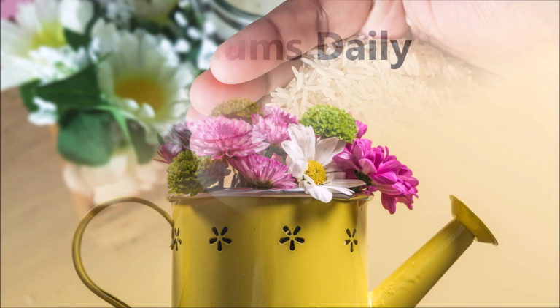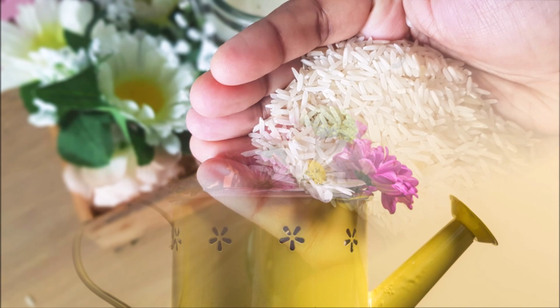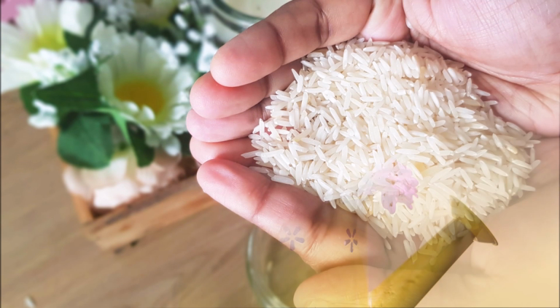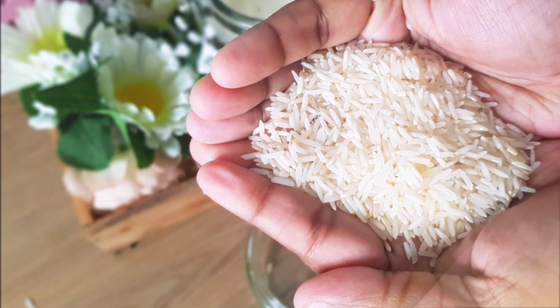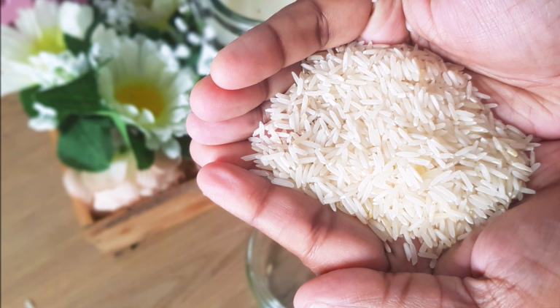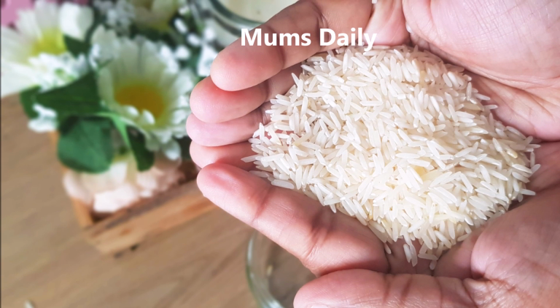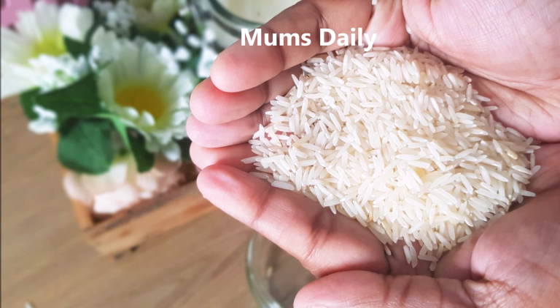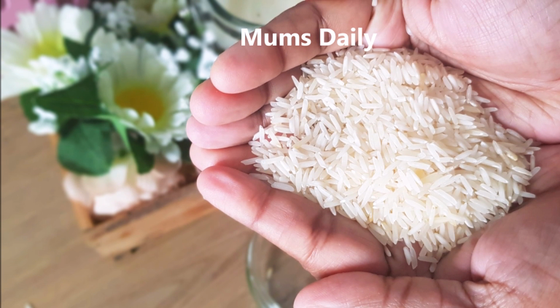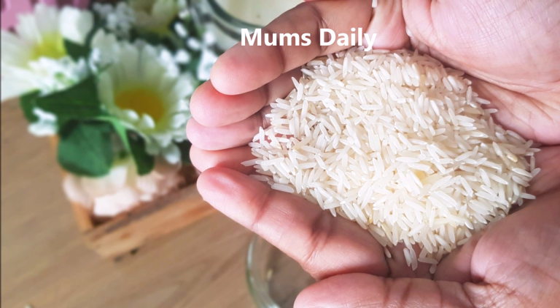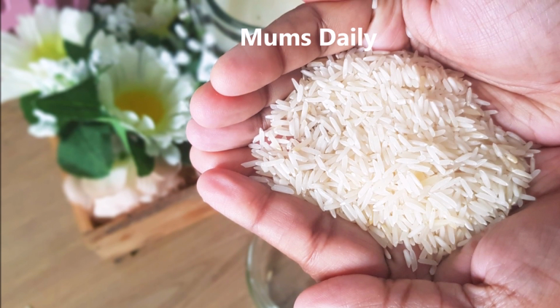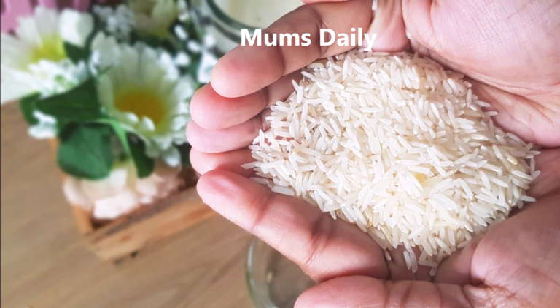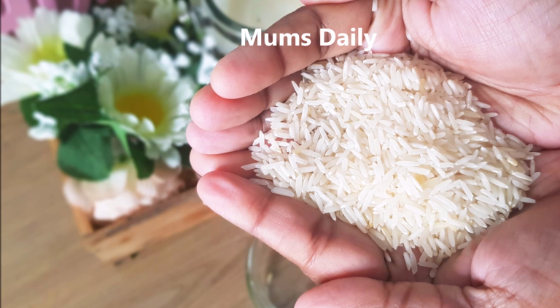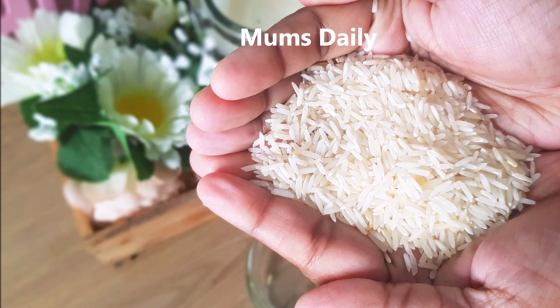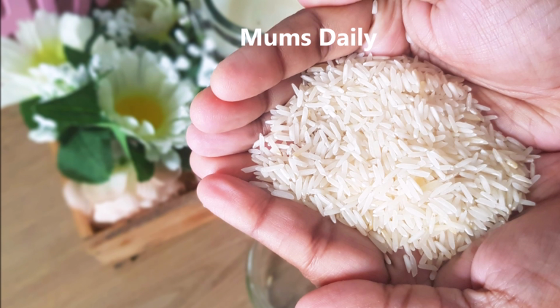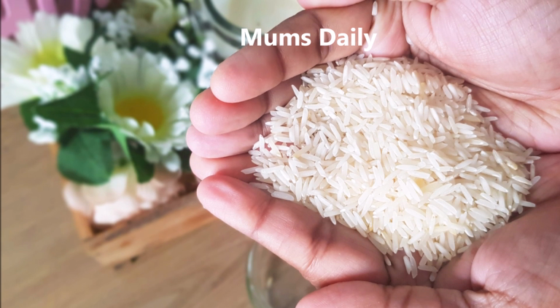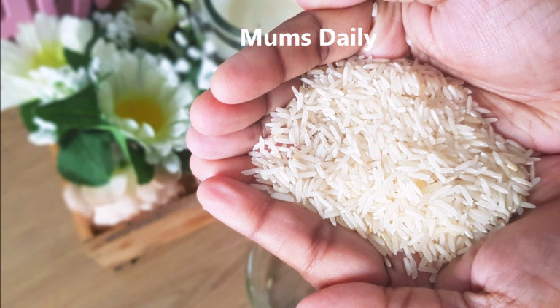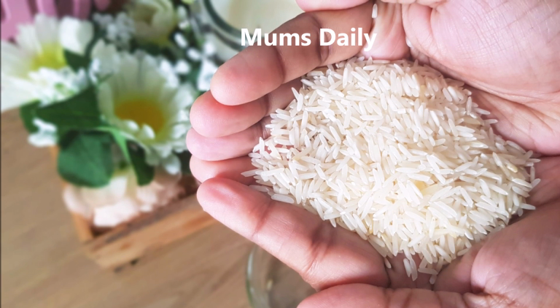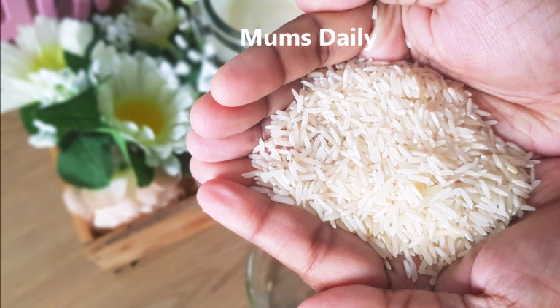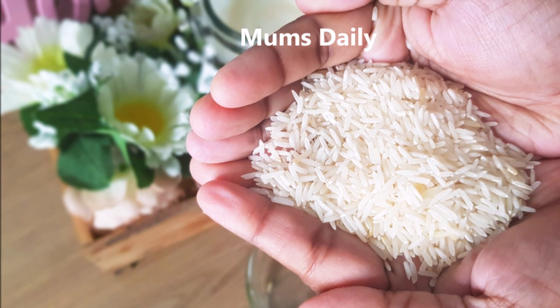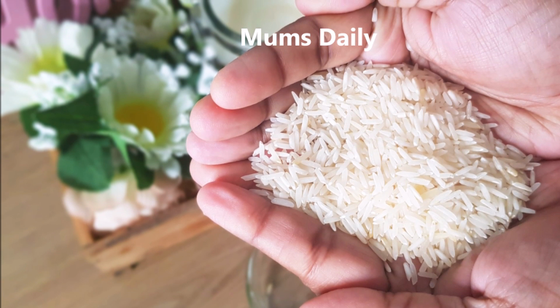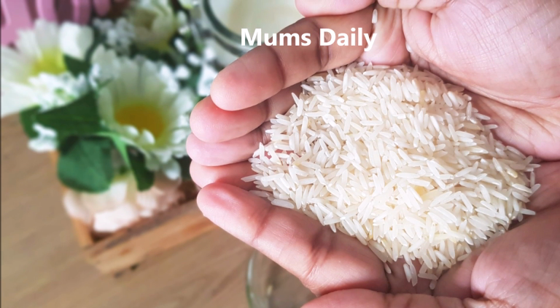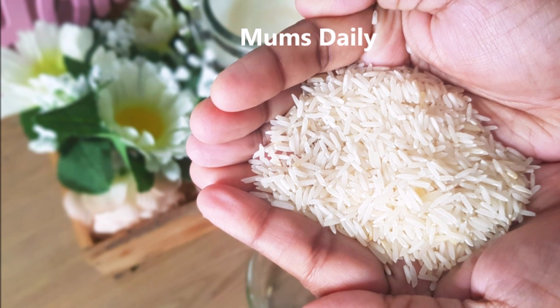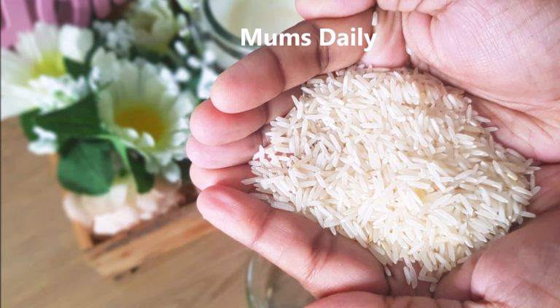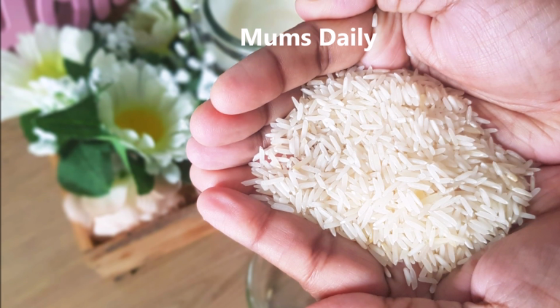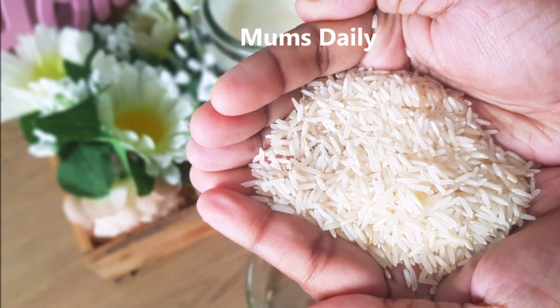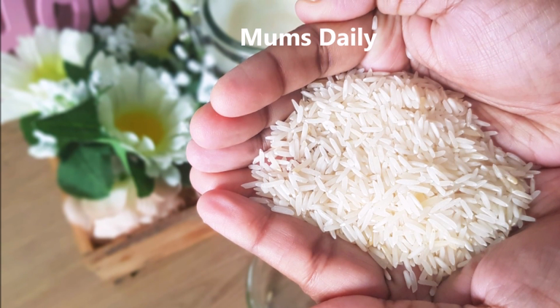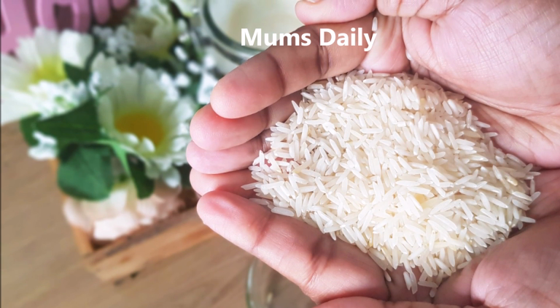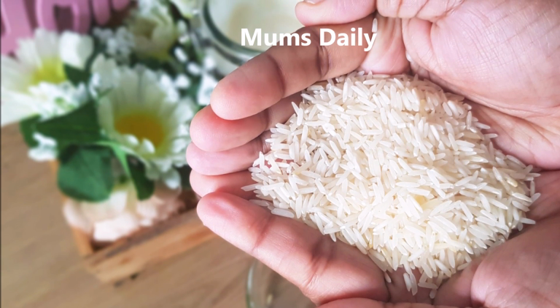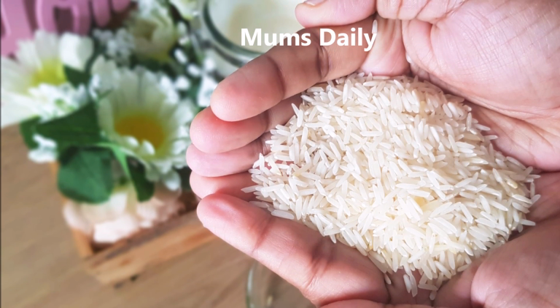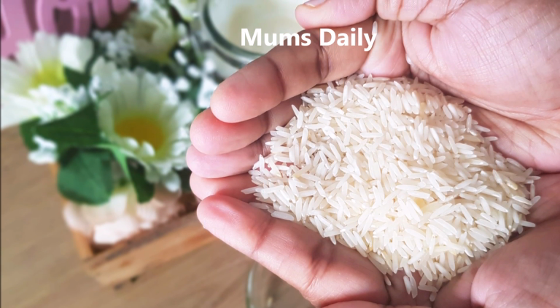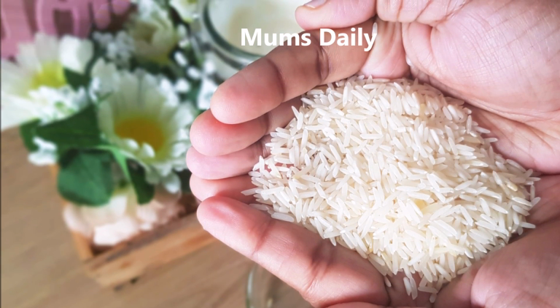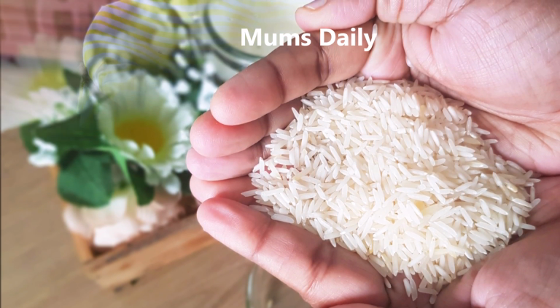Hello friends. Welcome back to our channel, MumsDaily. Here I am. I want to give a kitchen tip.